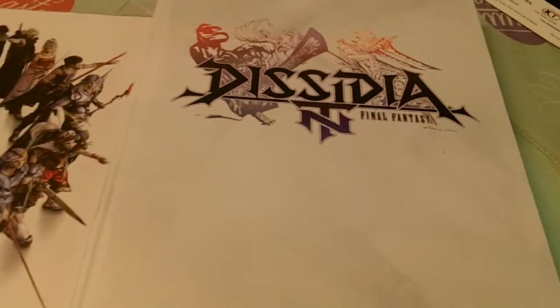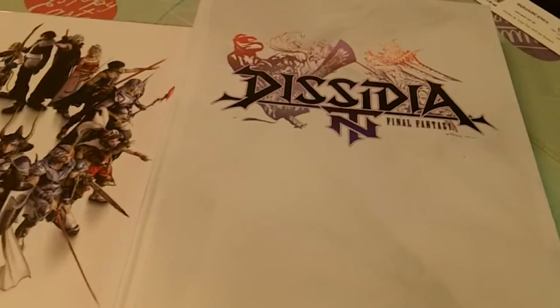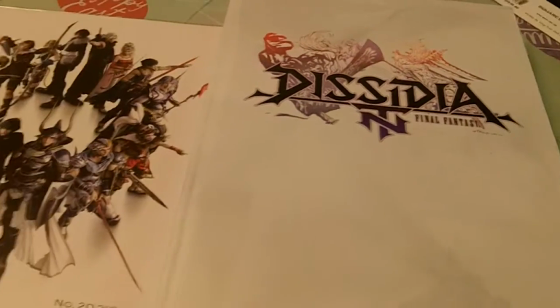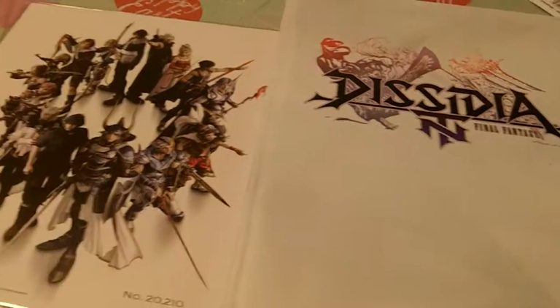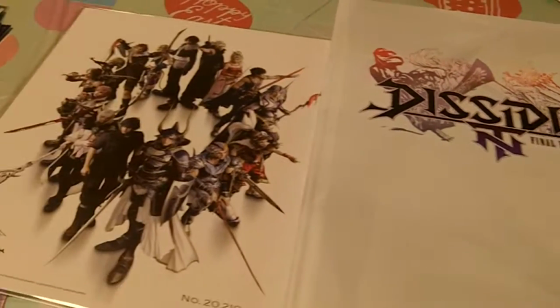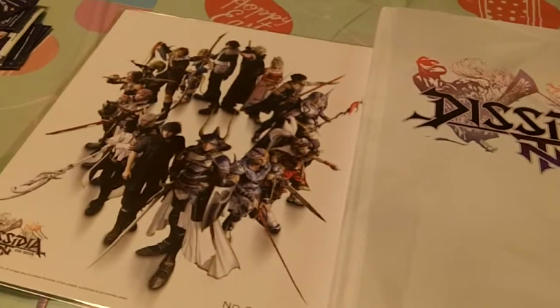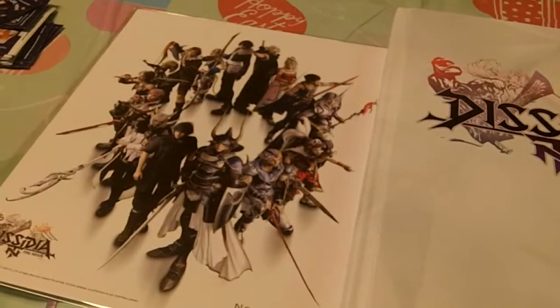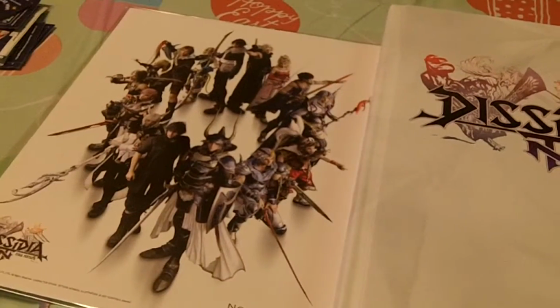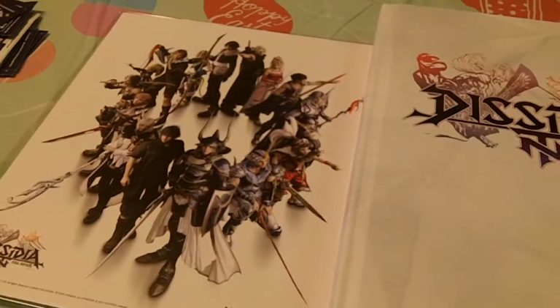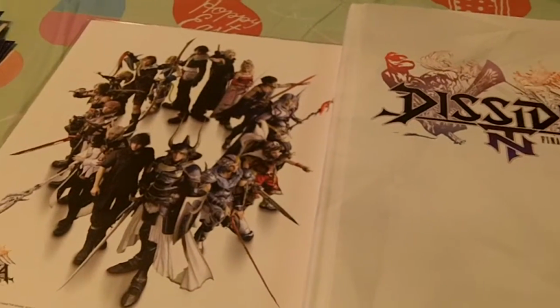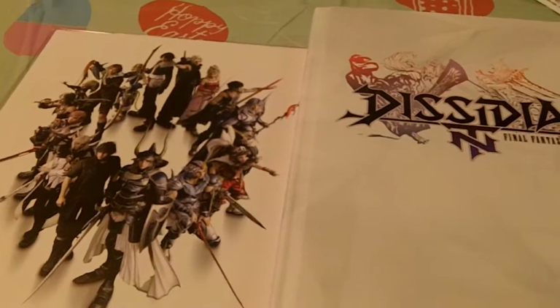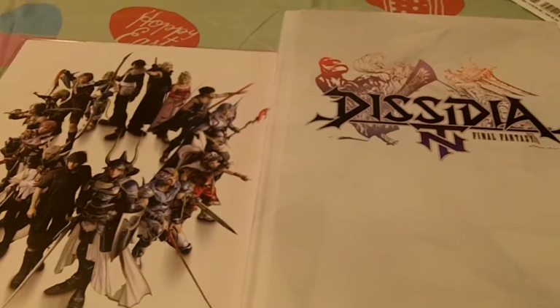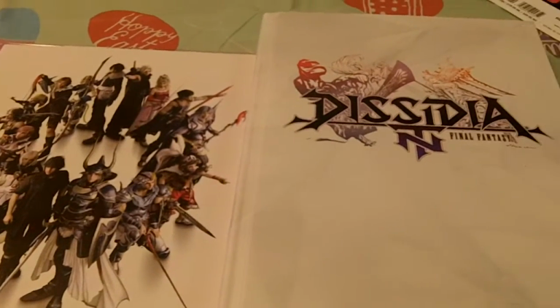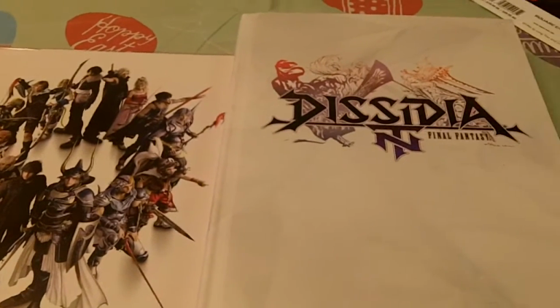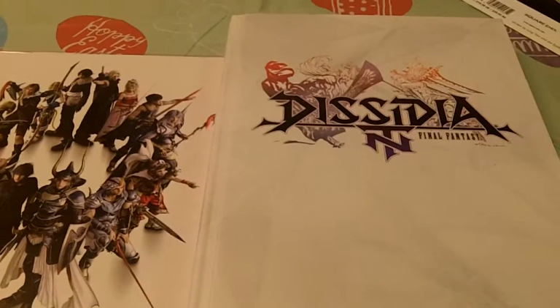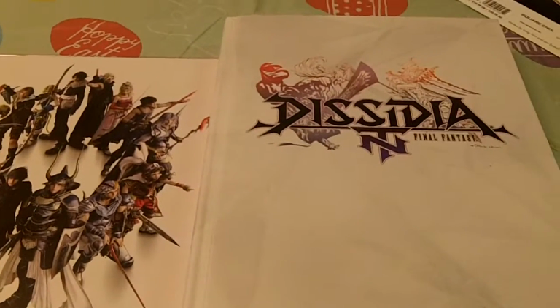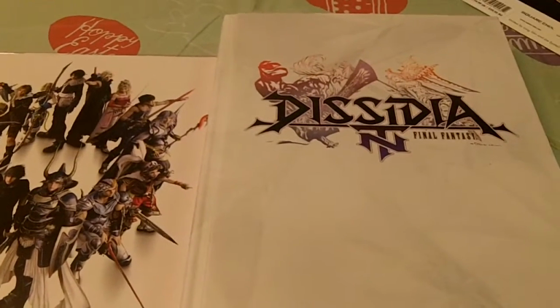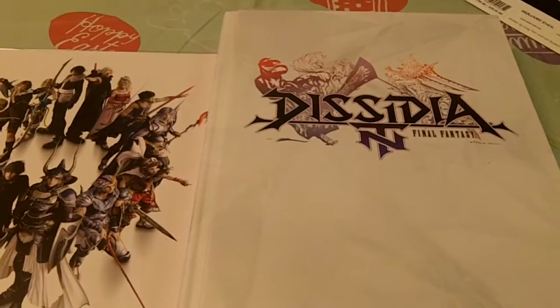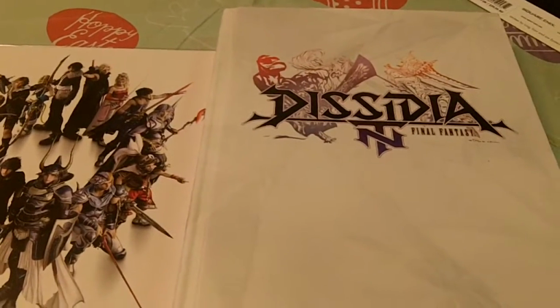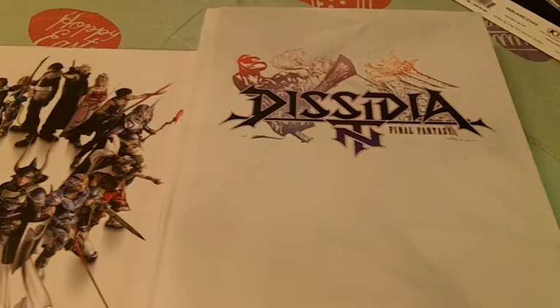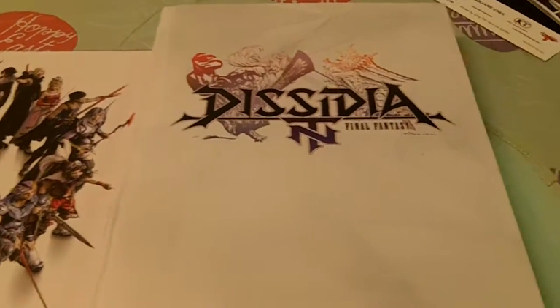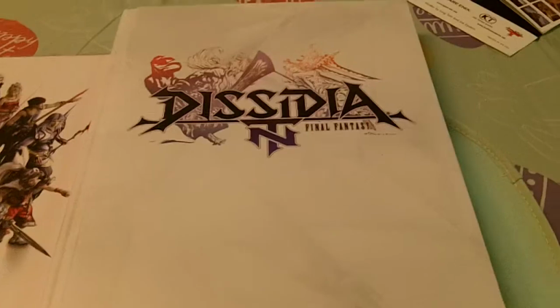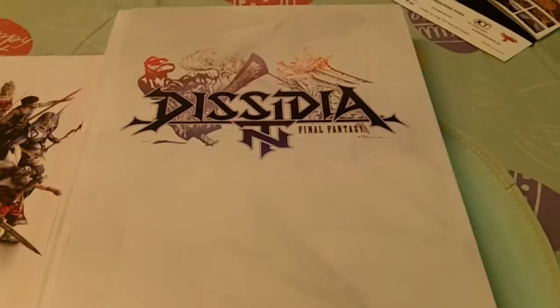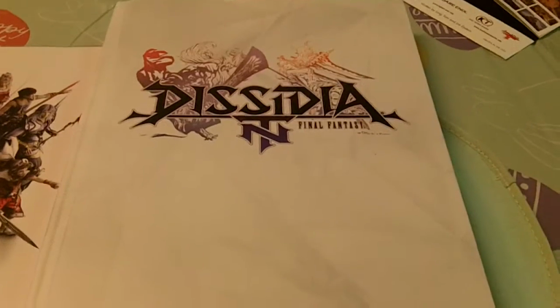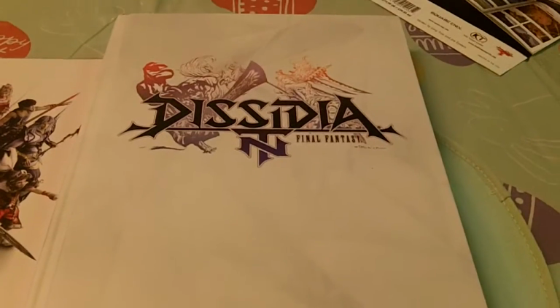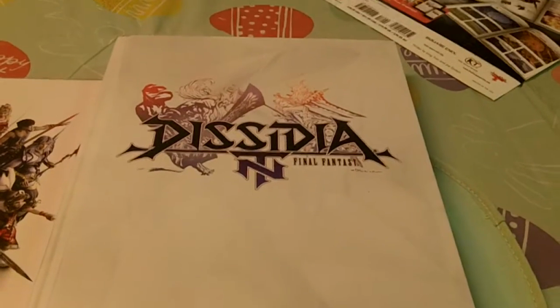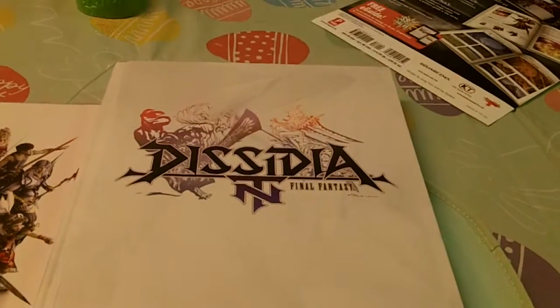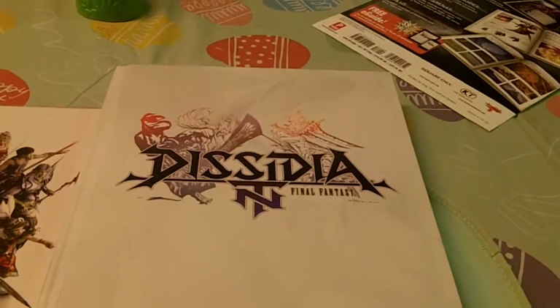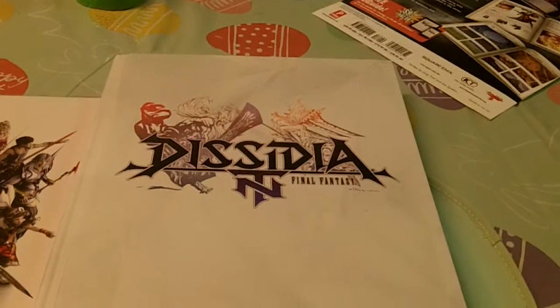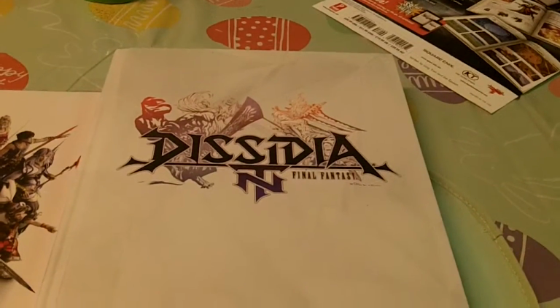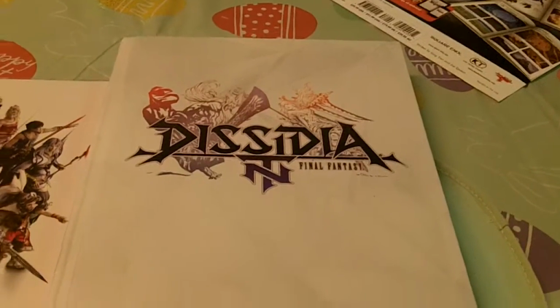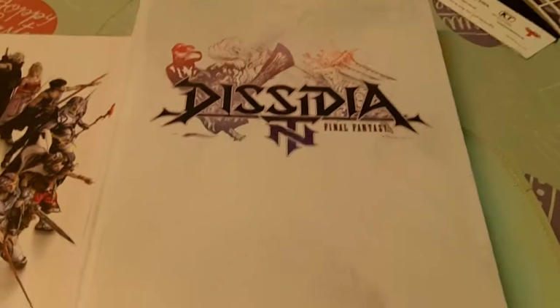Take care, and I will see you on the next unboxings and recent pickups.